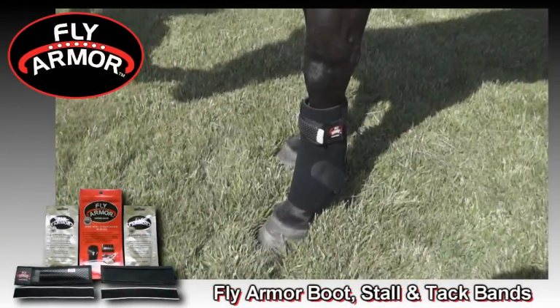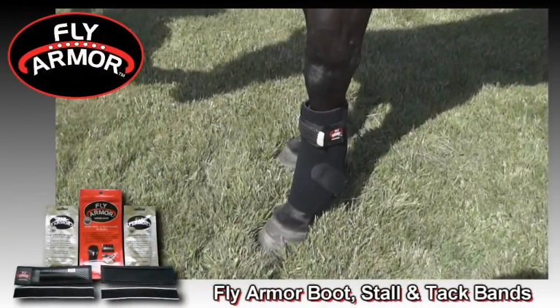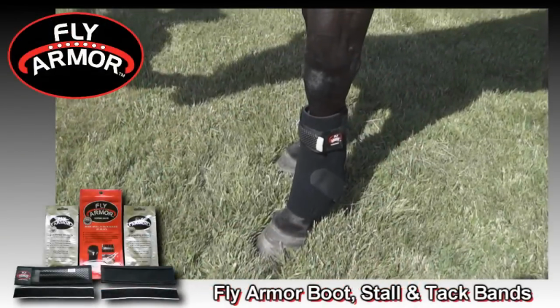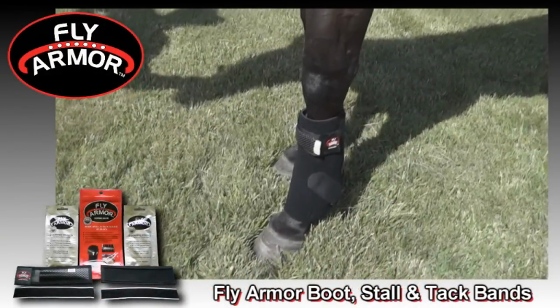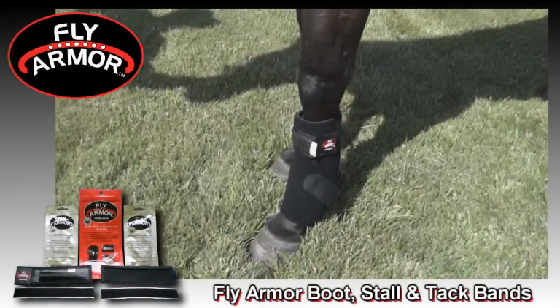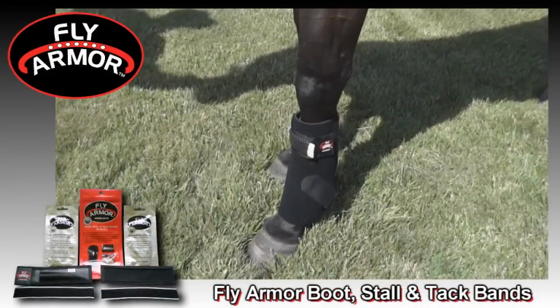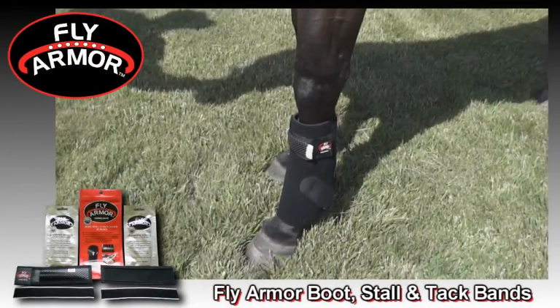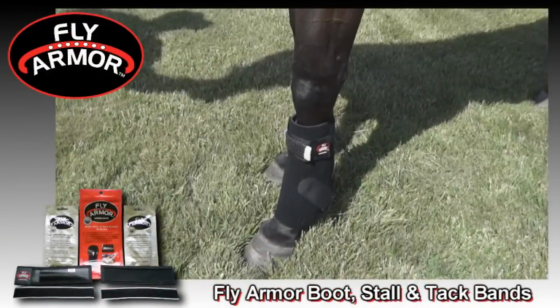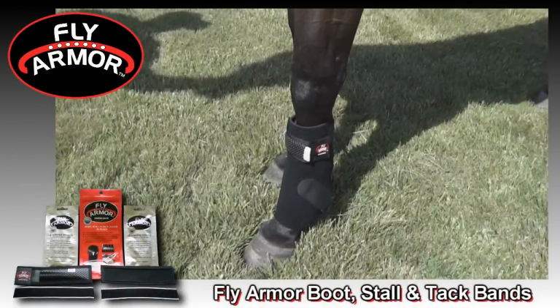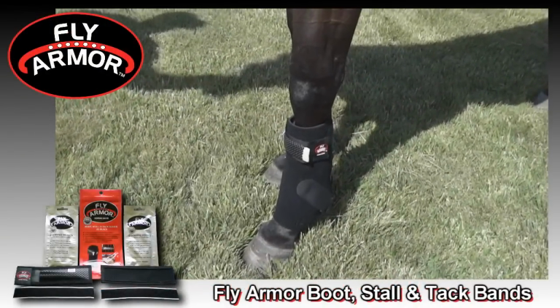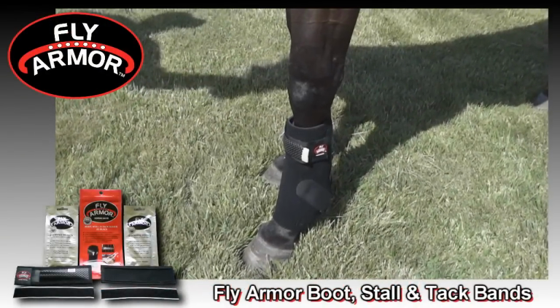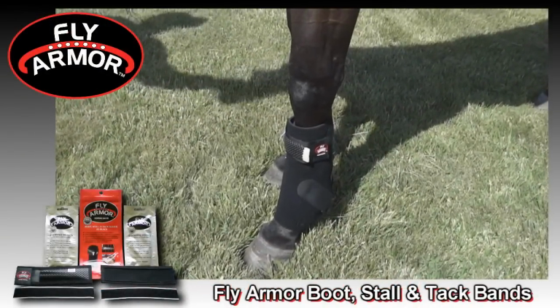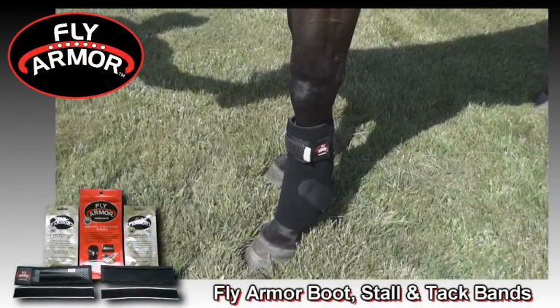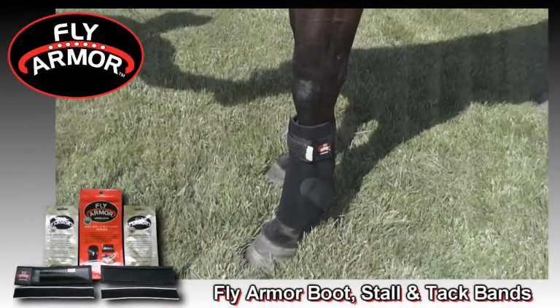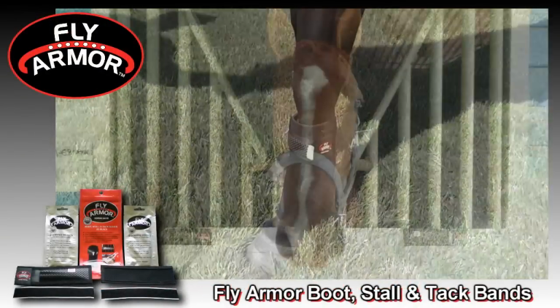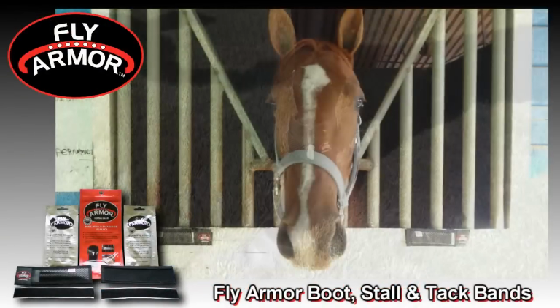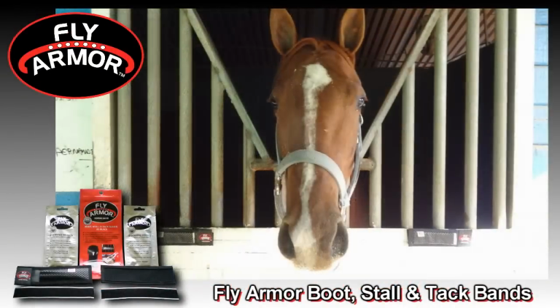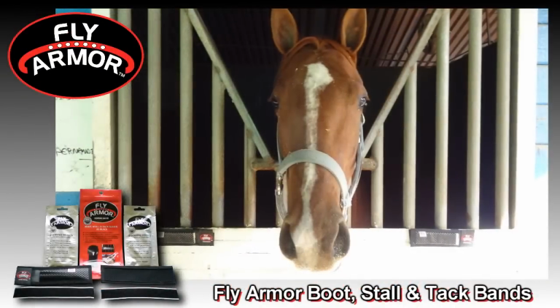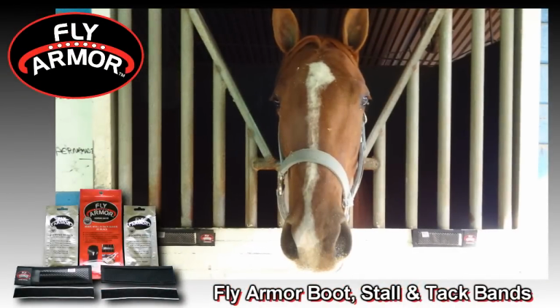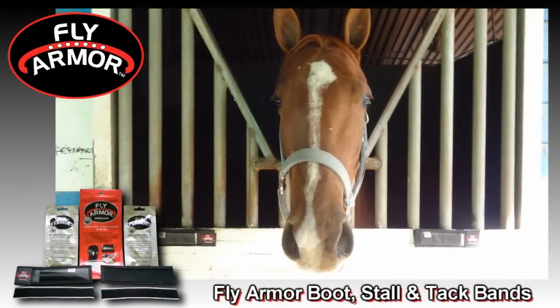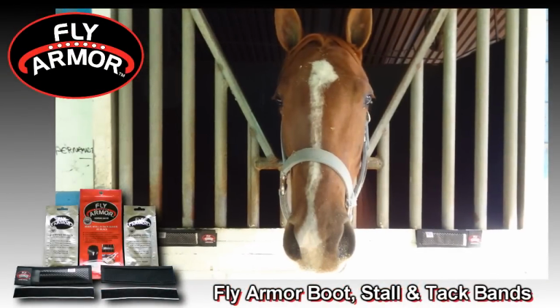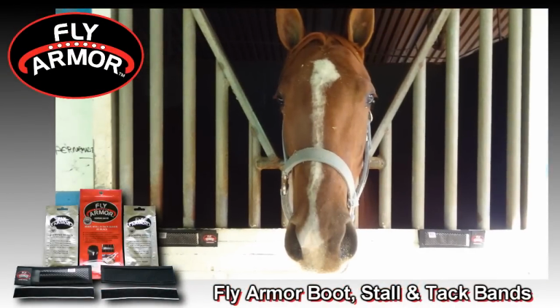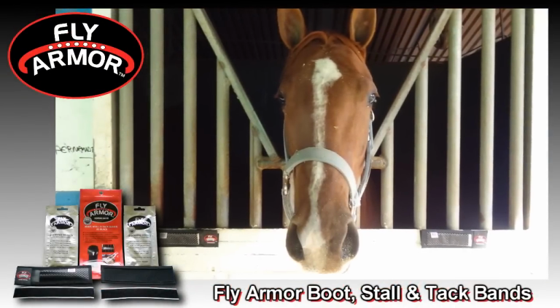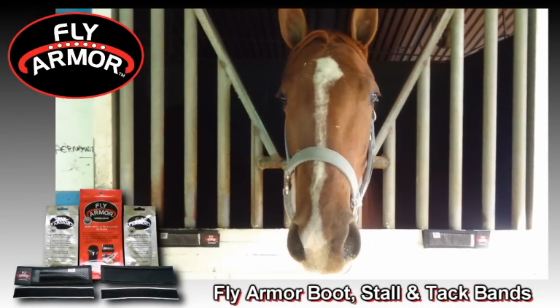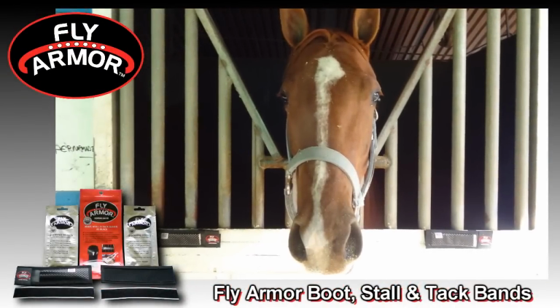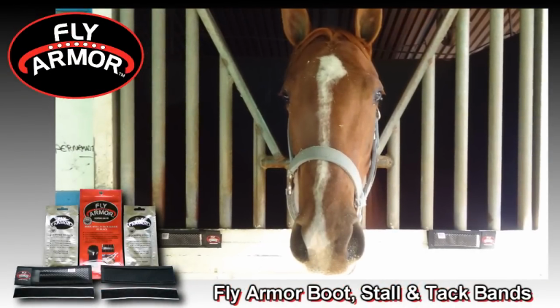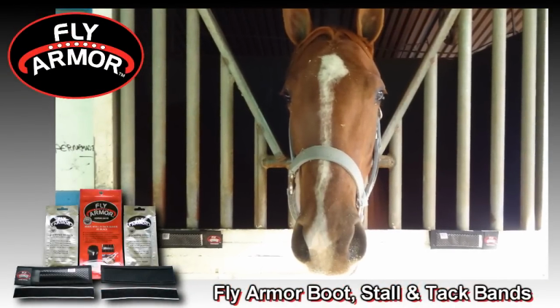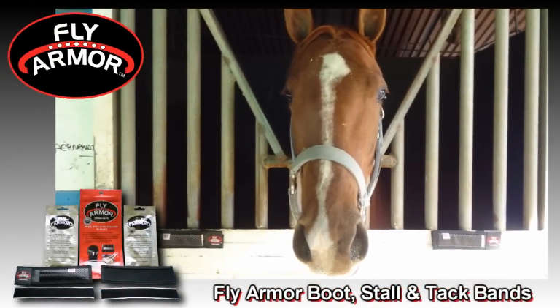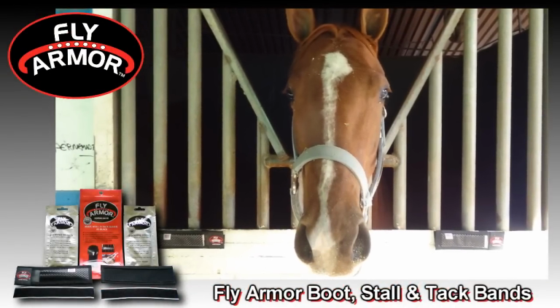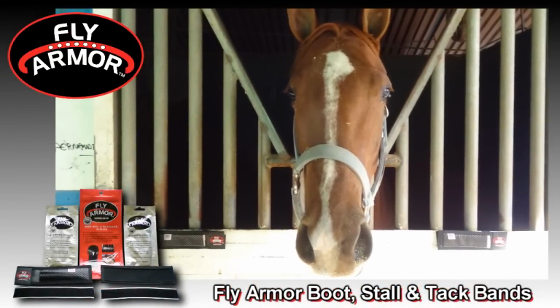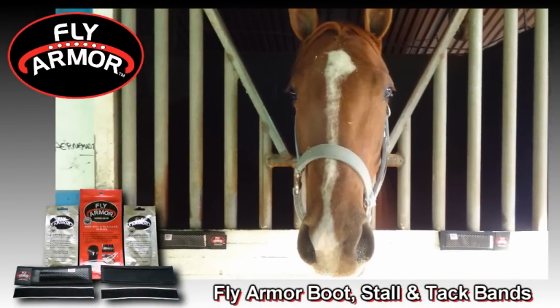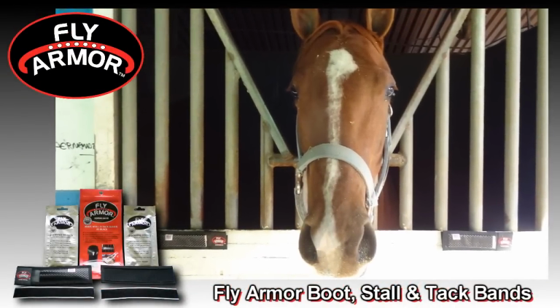FlyArmor gear offers unmatched protection against flies, gnats, mosquitoes, and other flying insects.